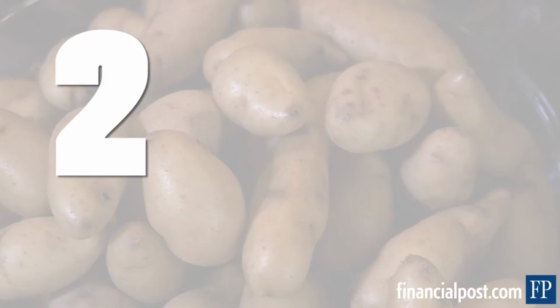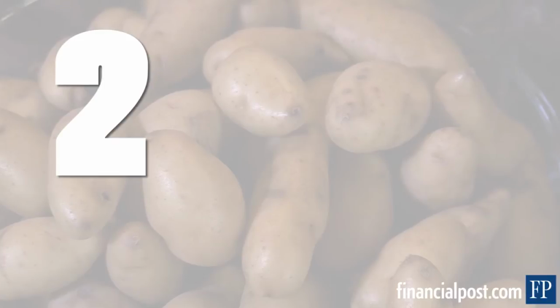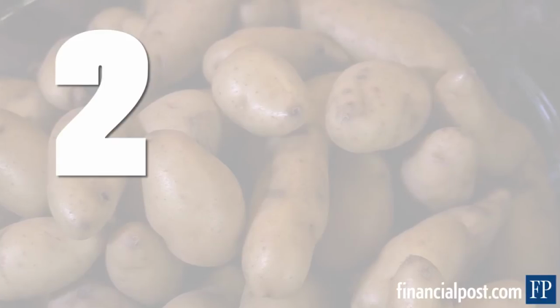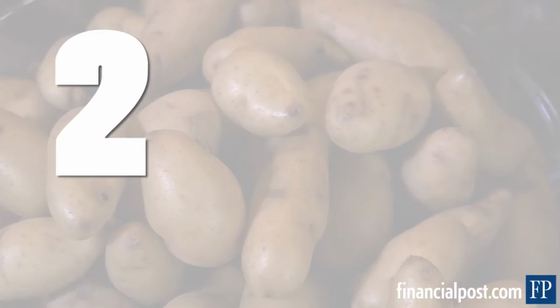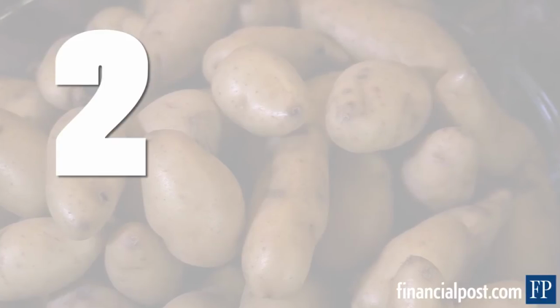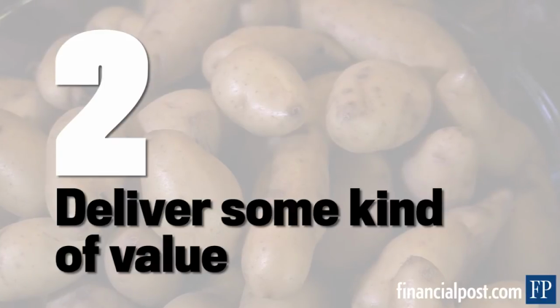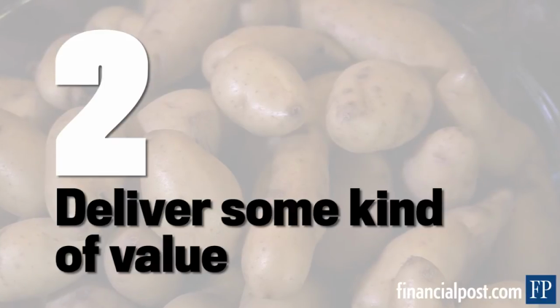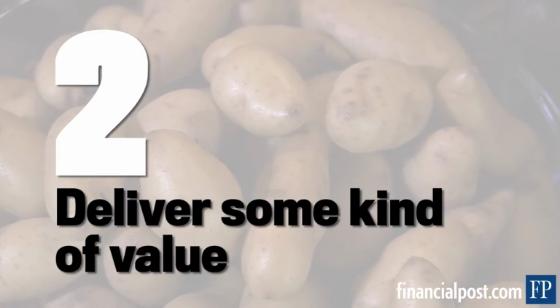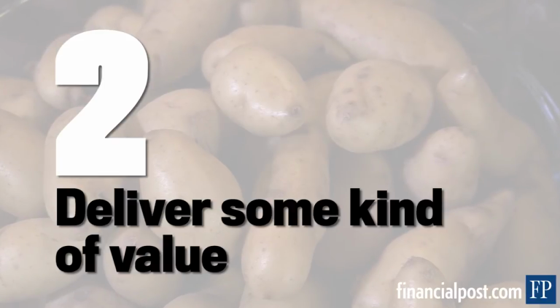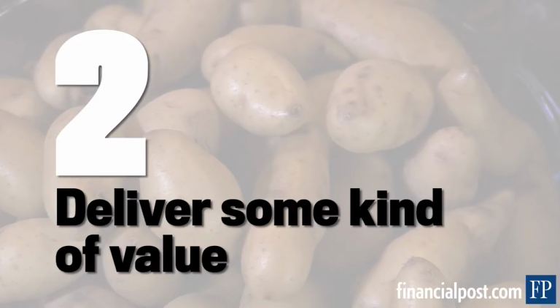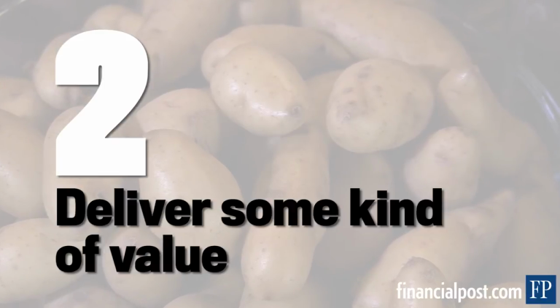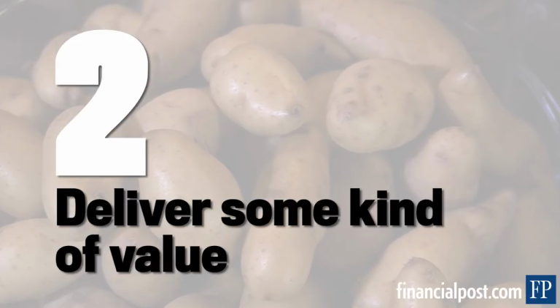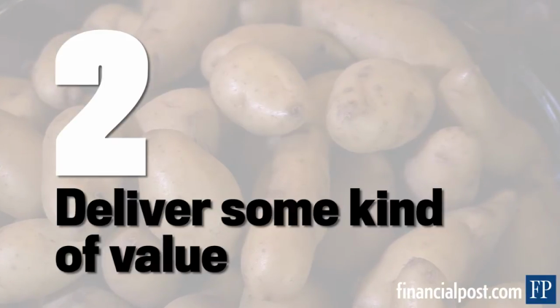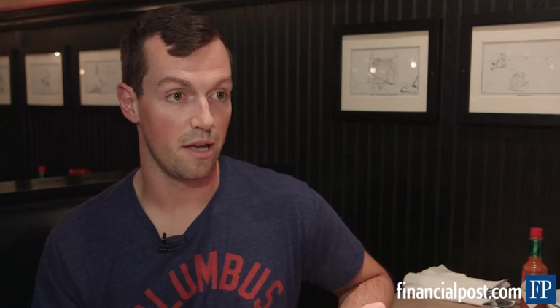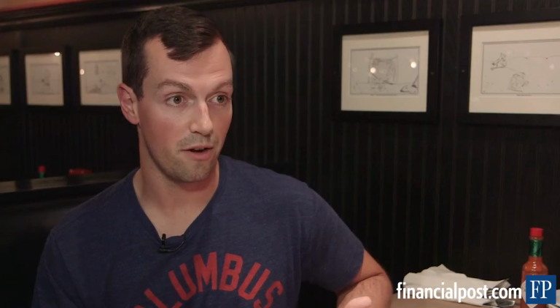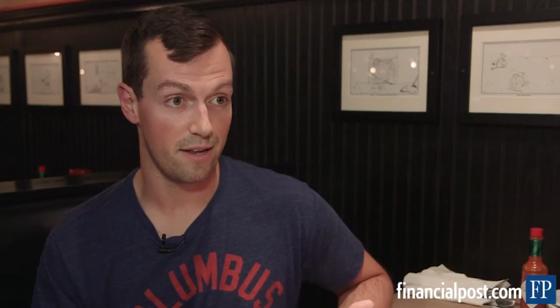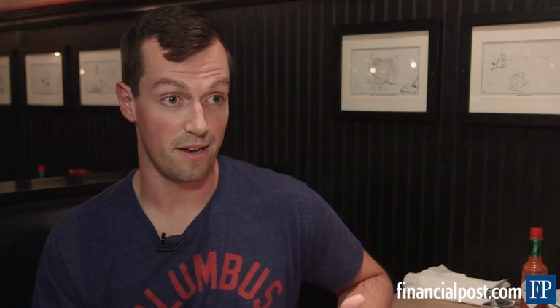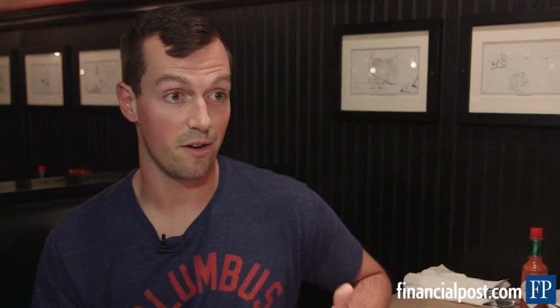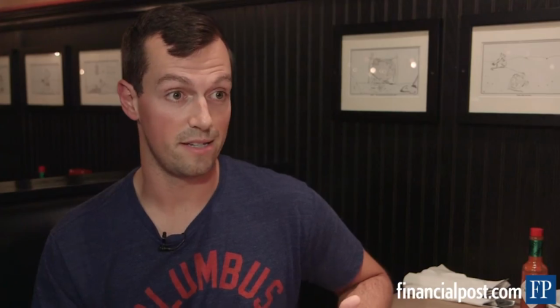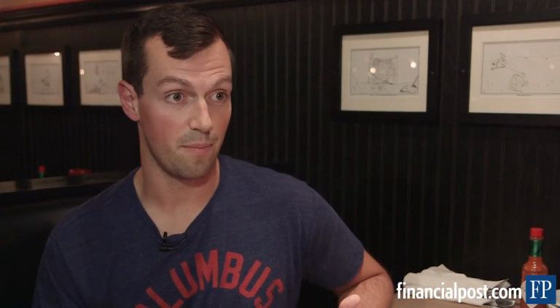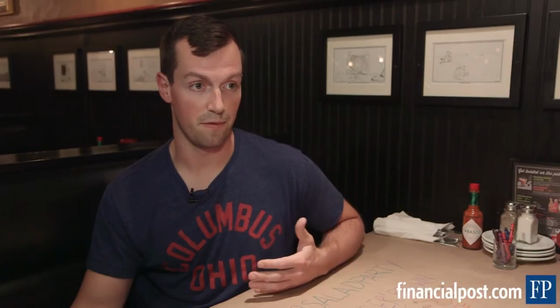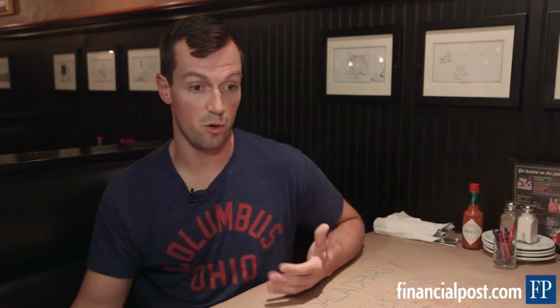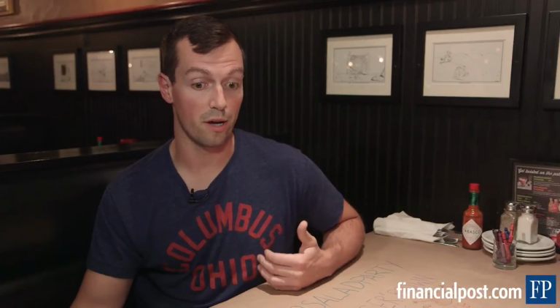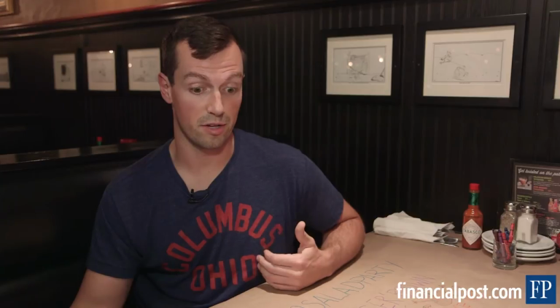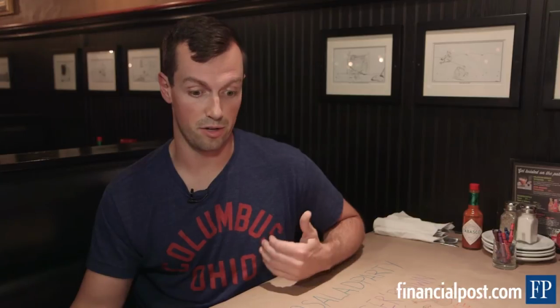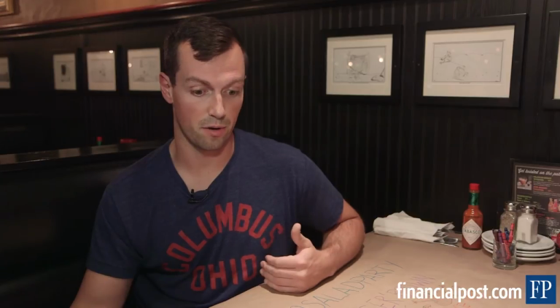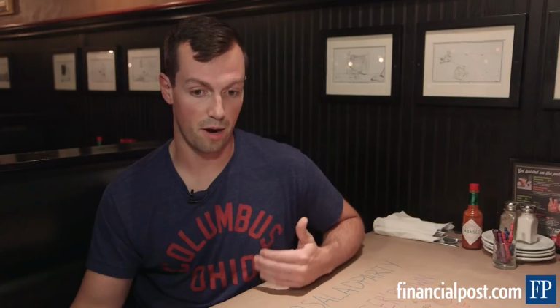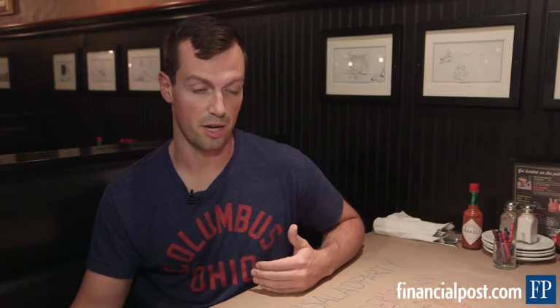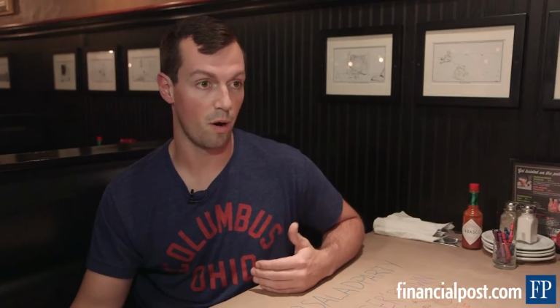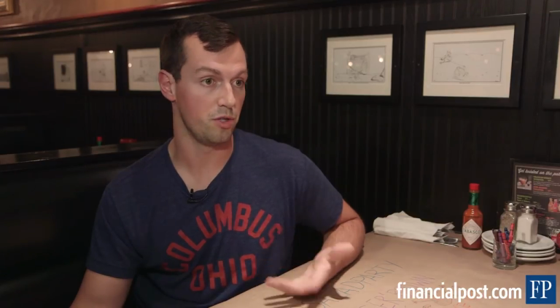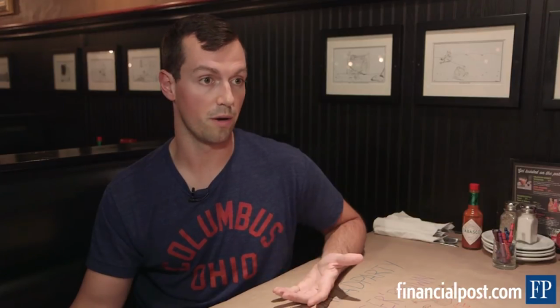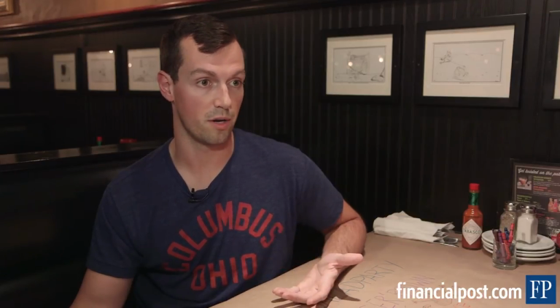The second one is to deliver some kind of value. The internet is not your ATM. If you were giving to your project, what would you want in return?